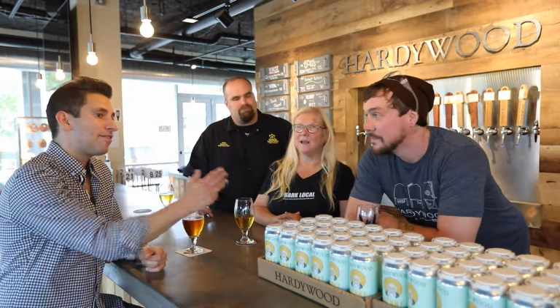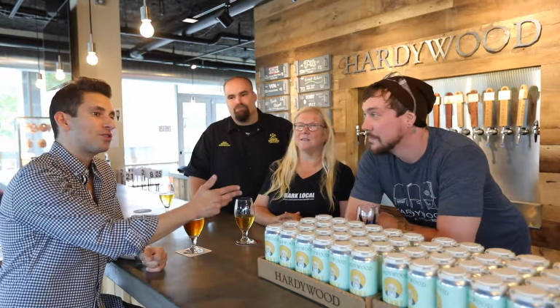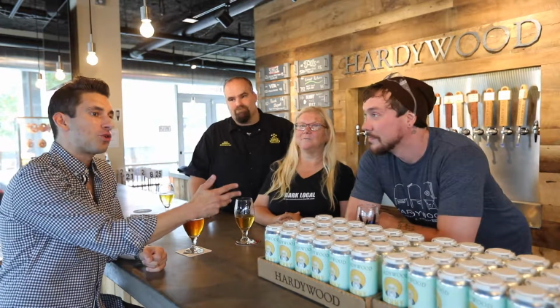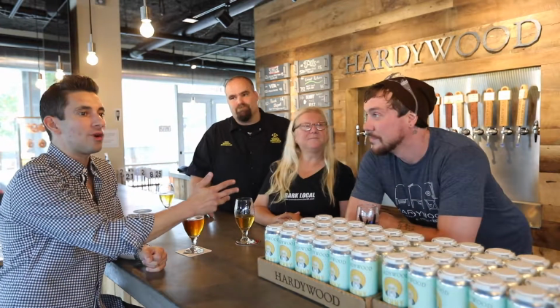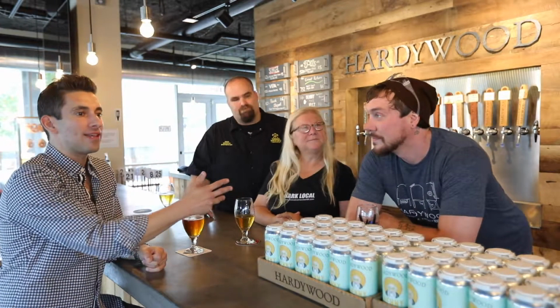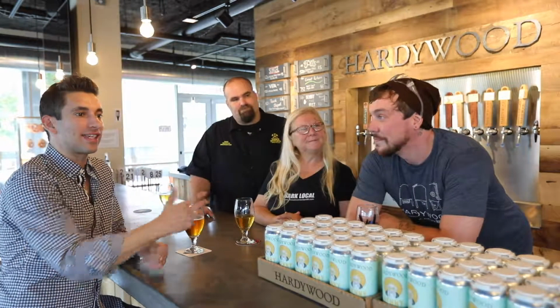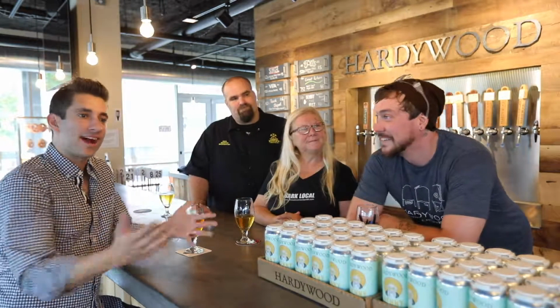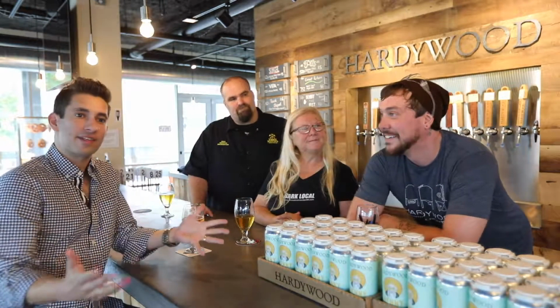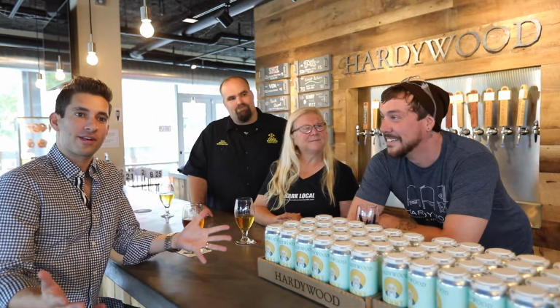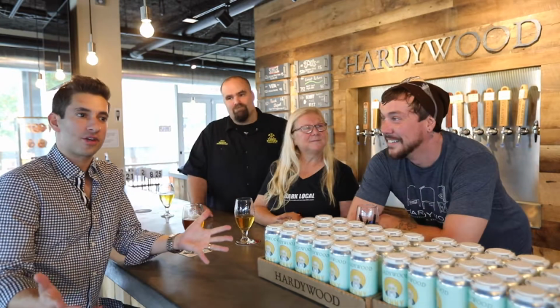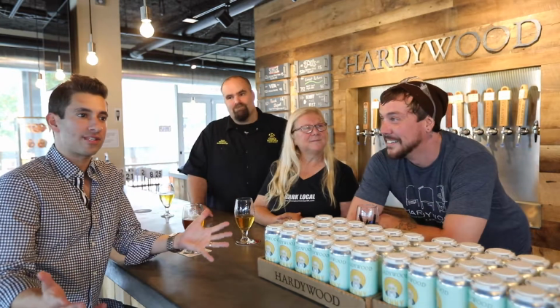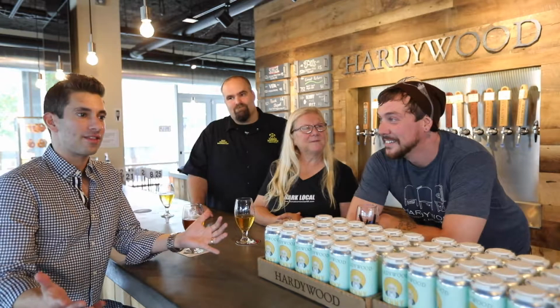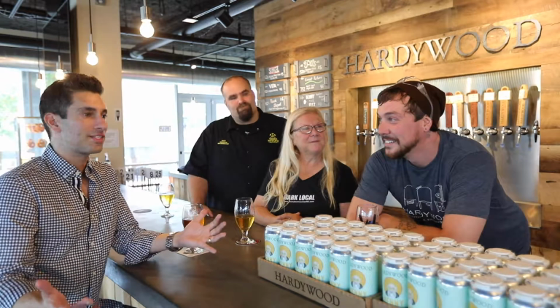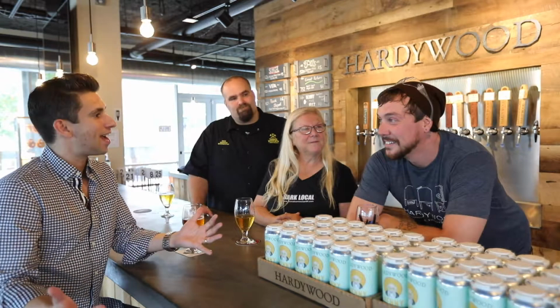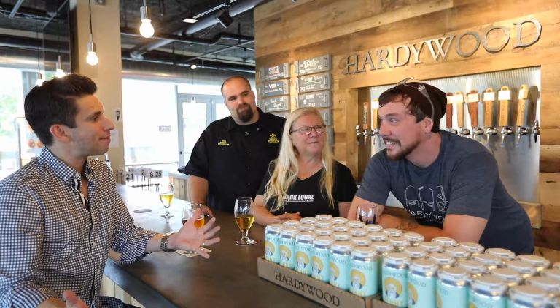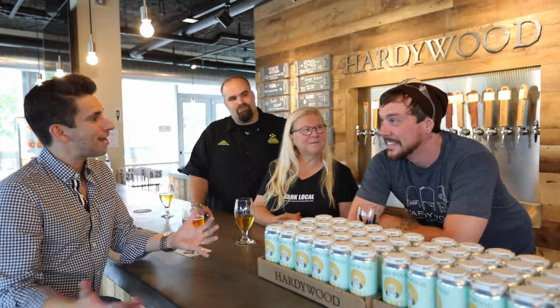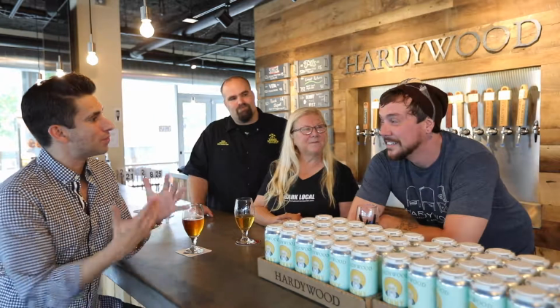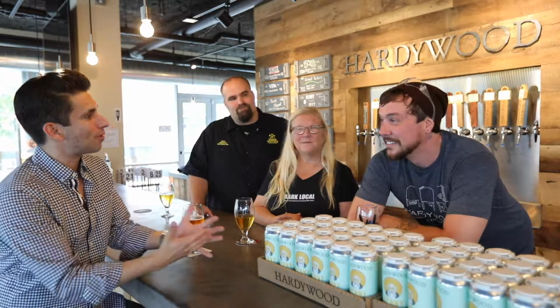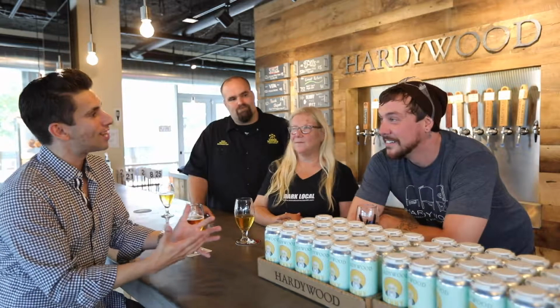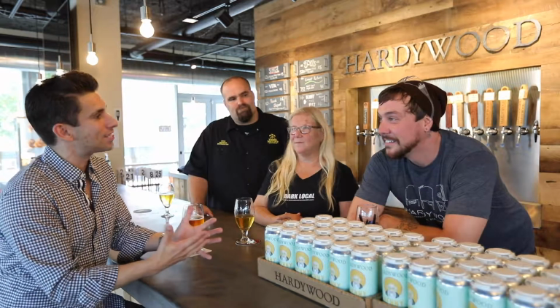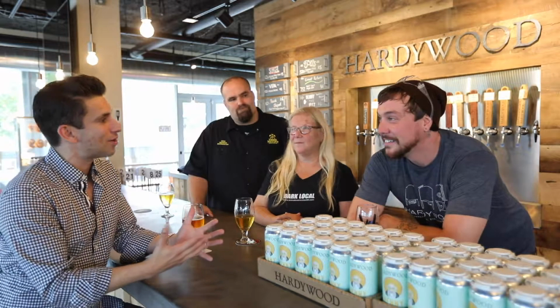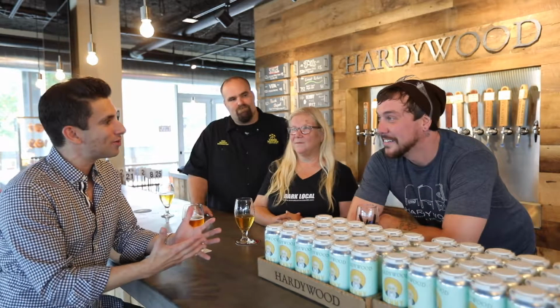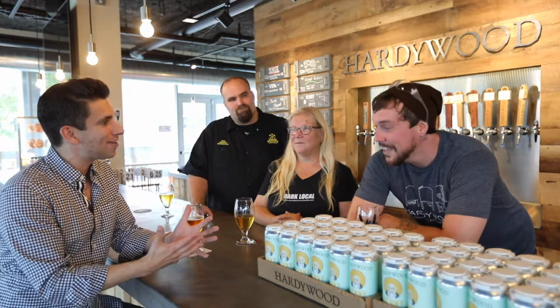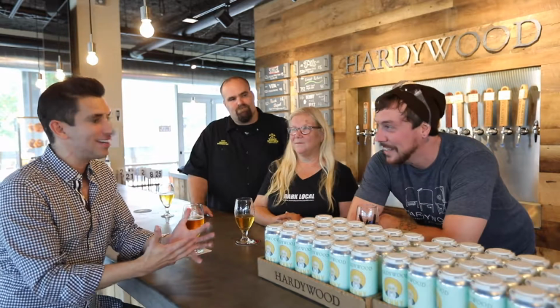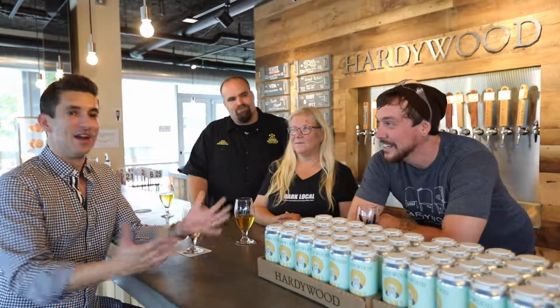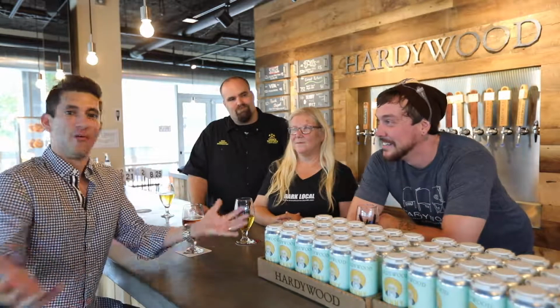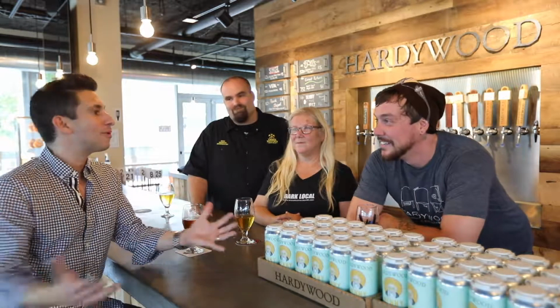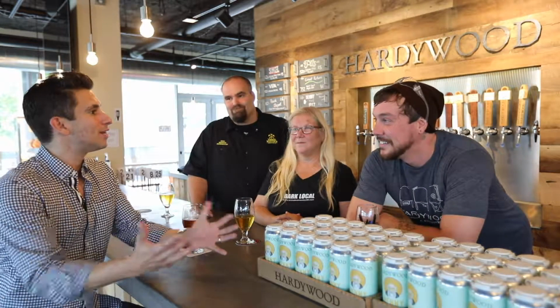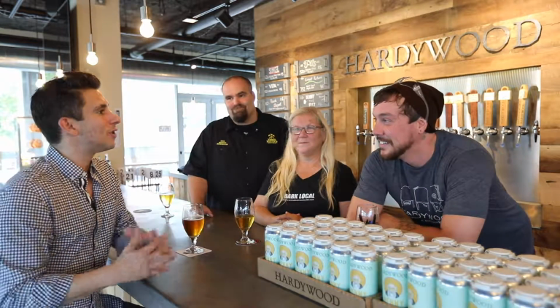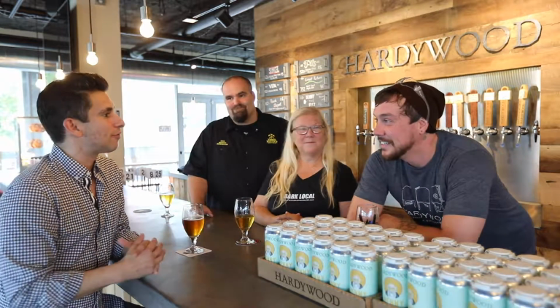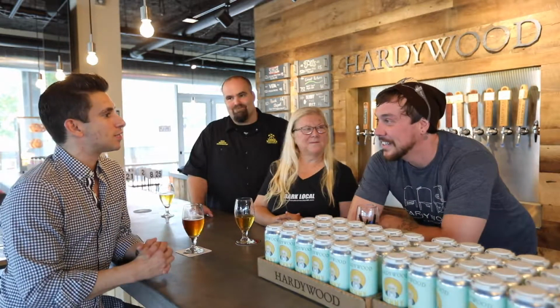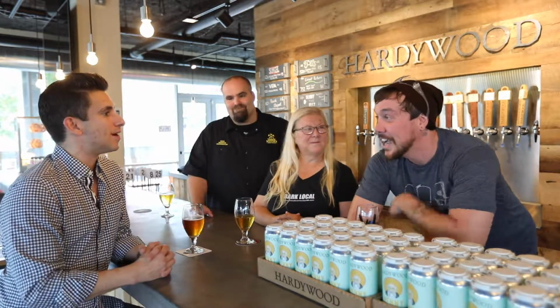Kevin Storm is the guy that's going to show us how this is going to happen. I've enjoyed getting to know you, Kevin. What are we going to do here for this beer?